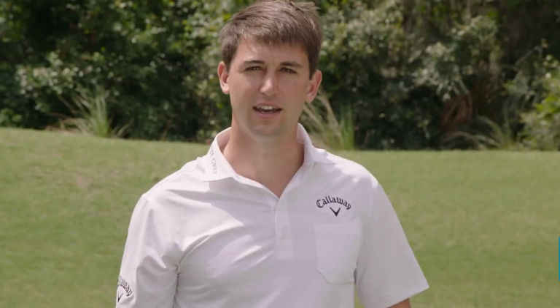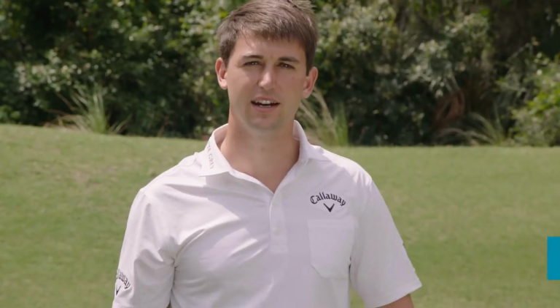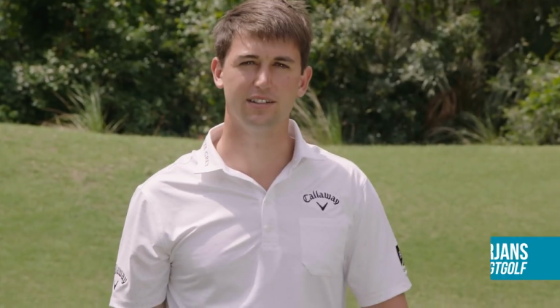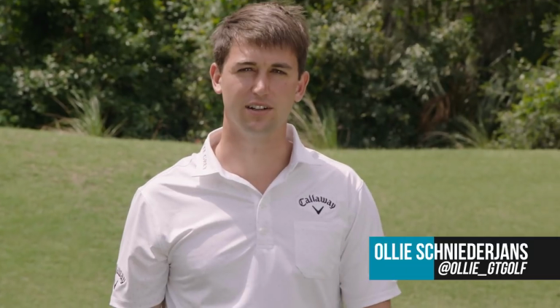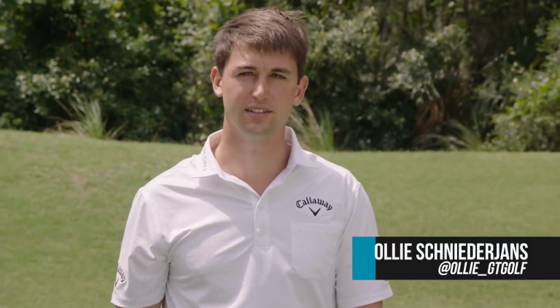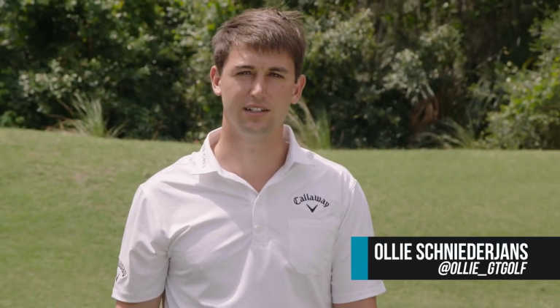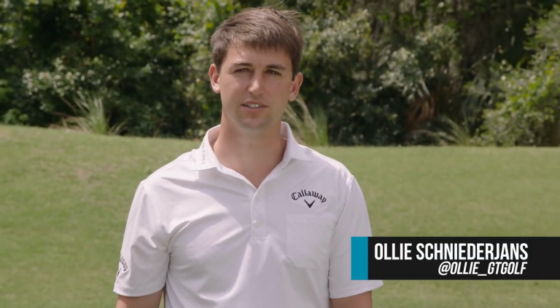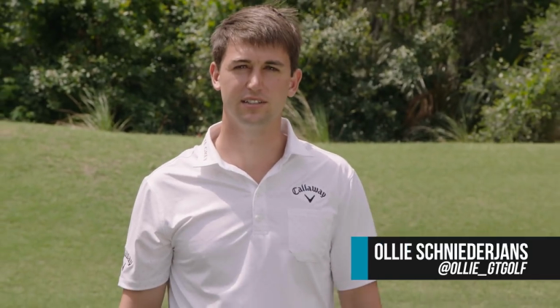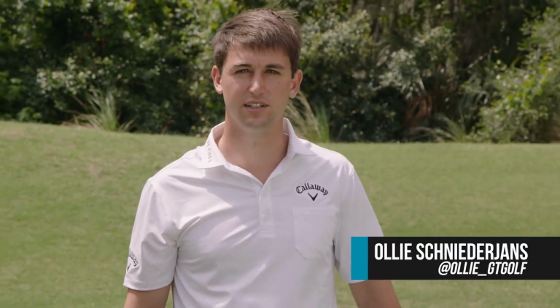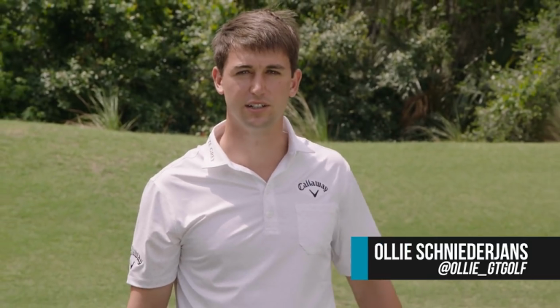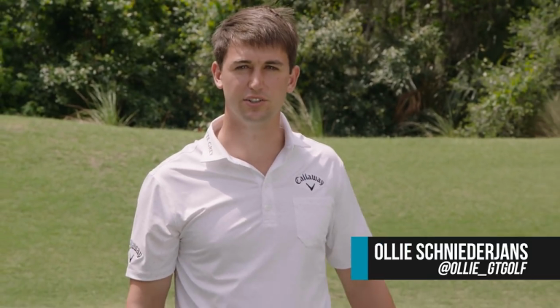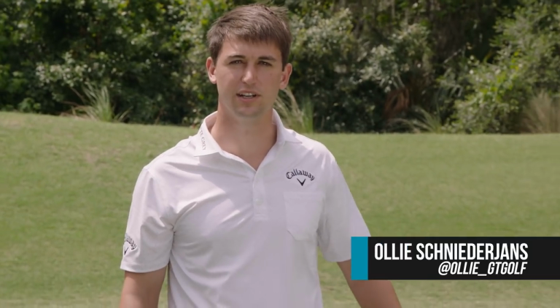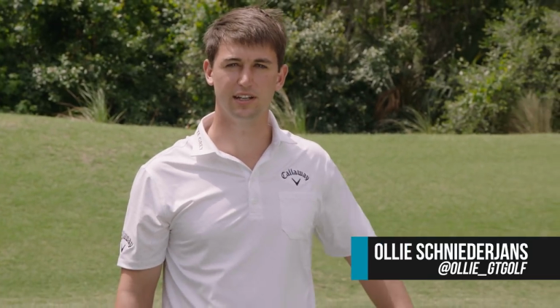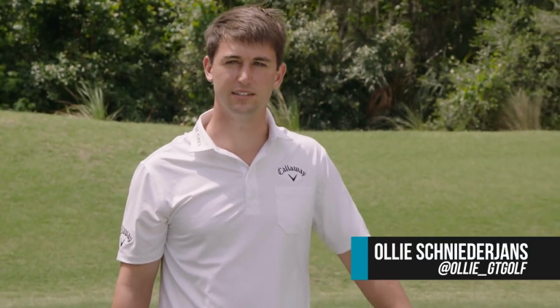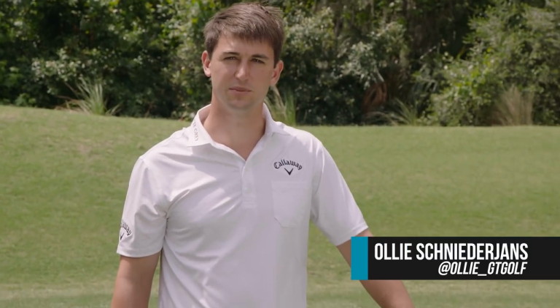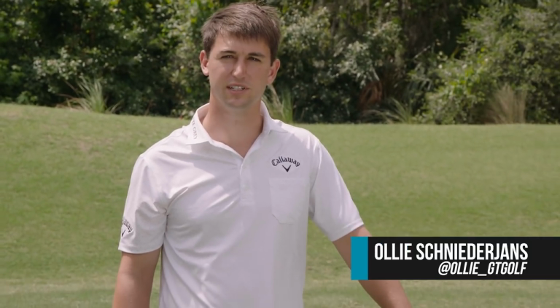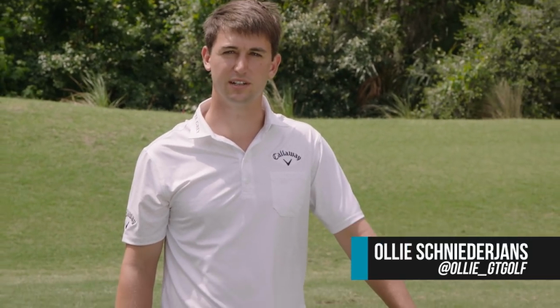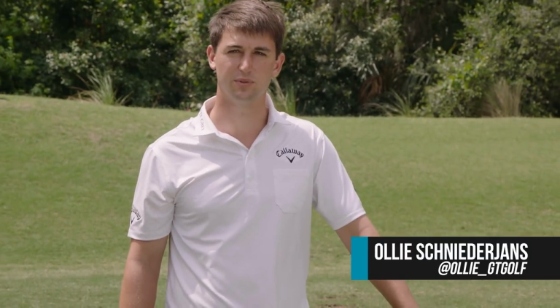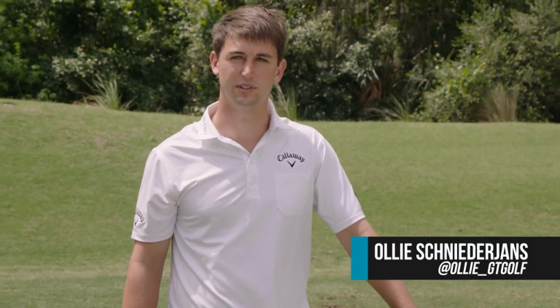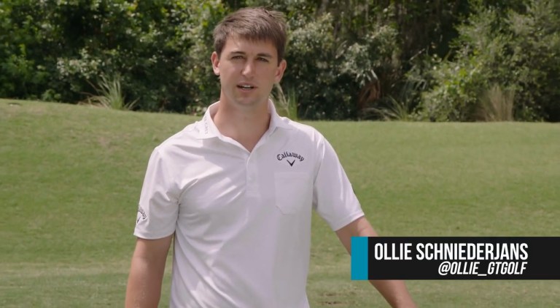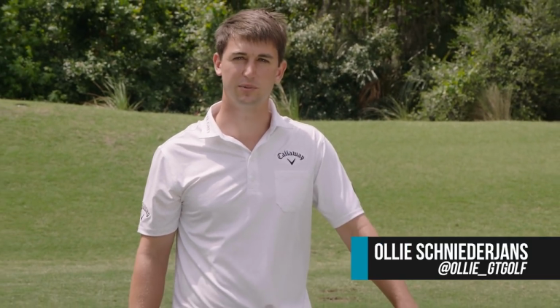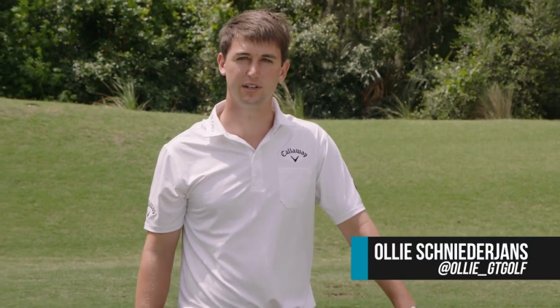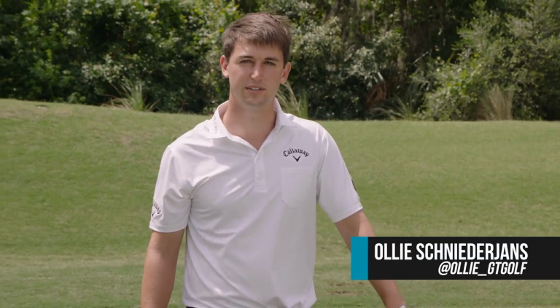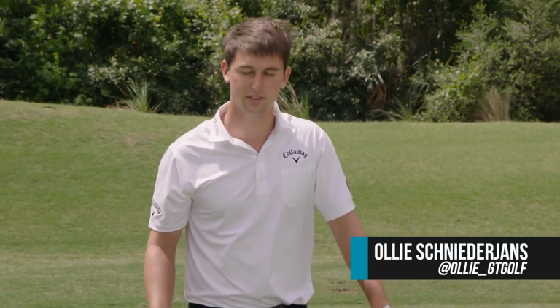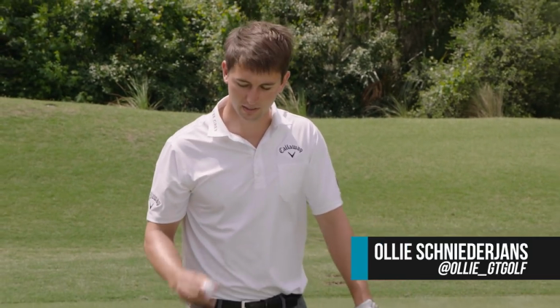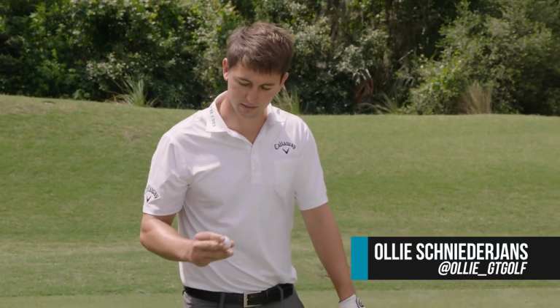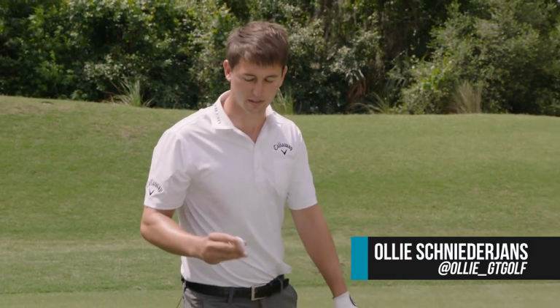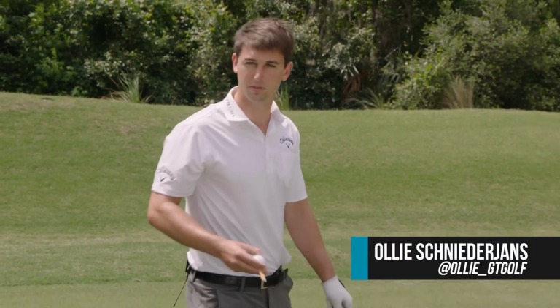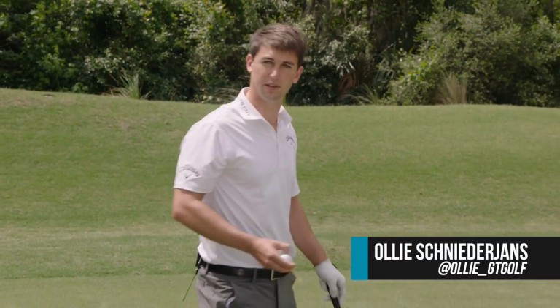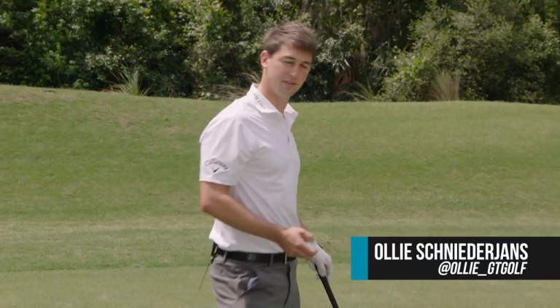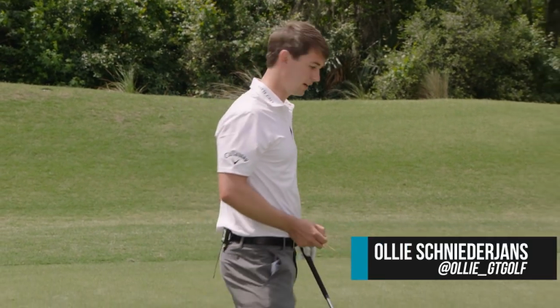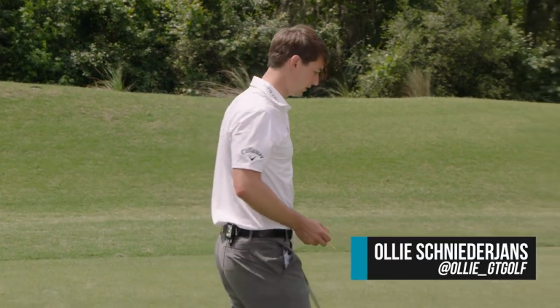Hey guys, Ollie Snyderjans here, gonna show you how to hit some stingers with the top tracer, starting with my three iron.